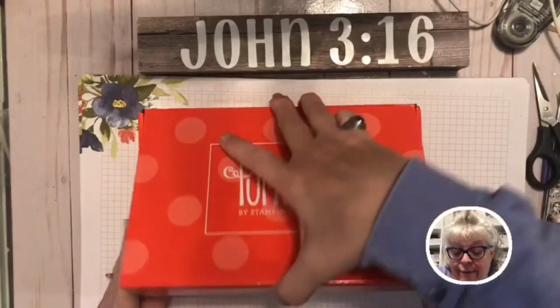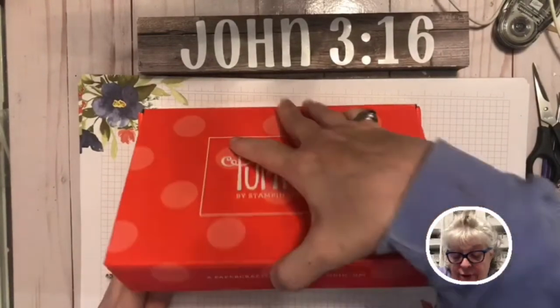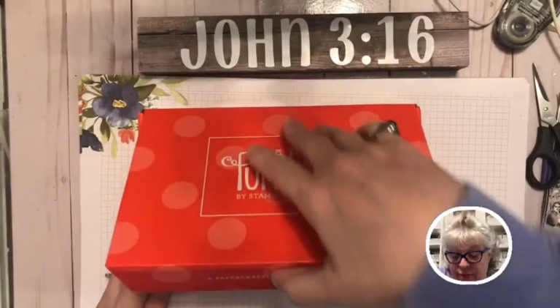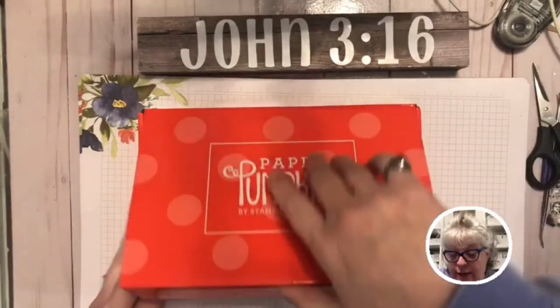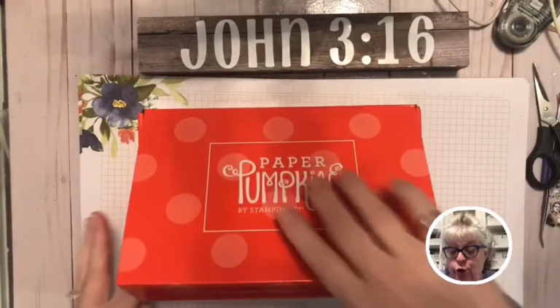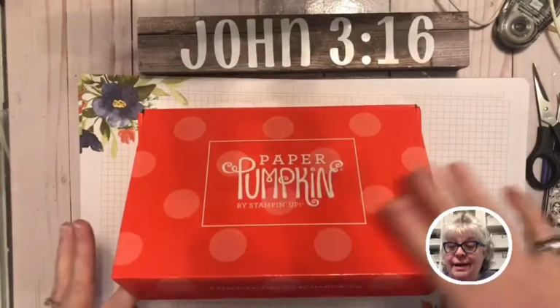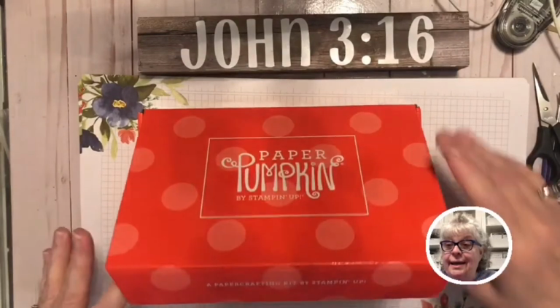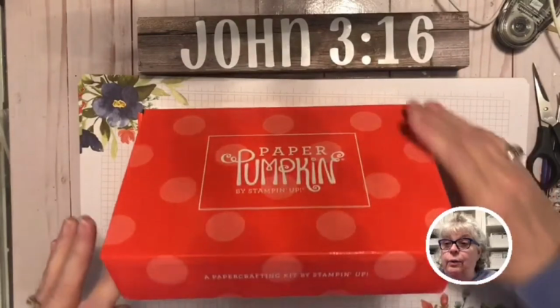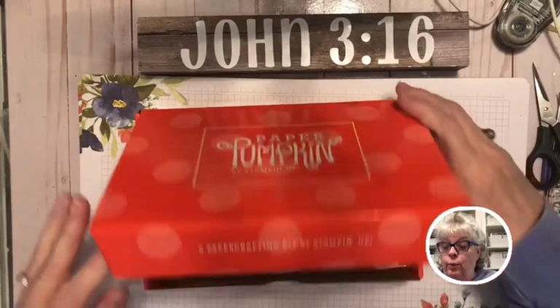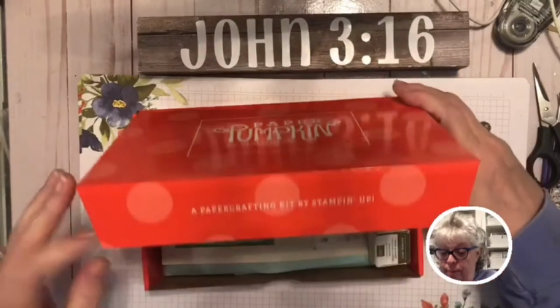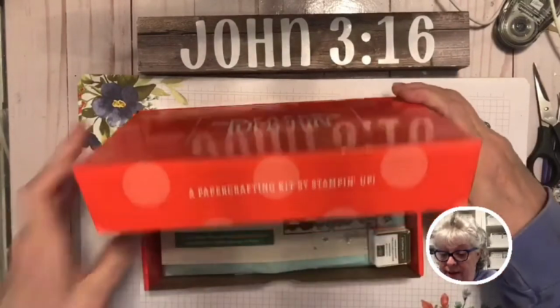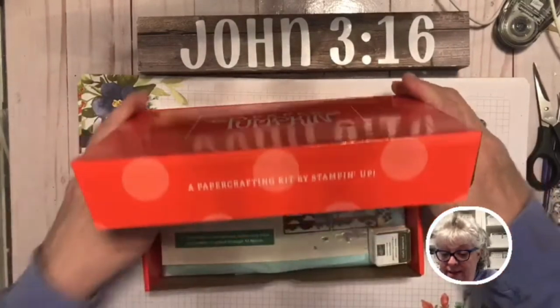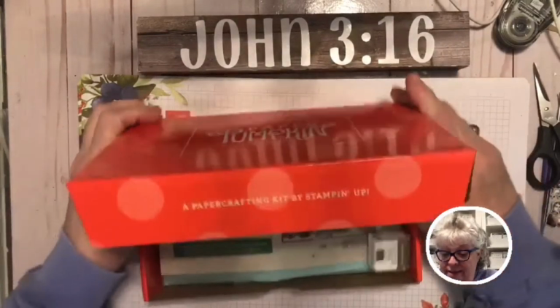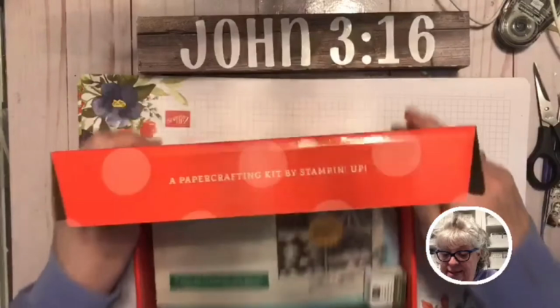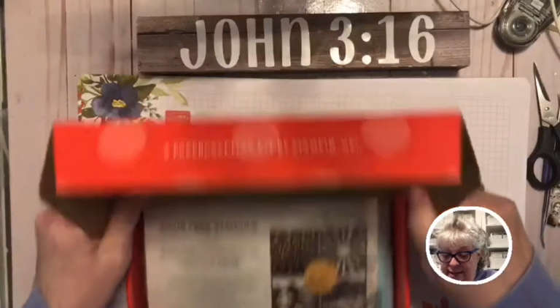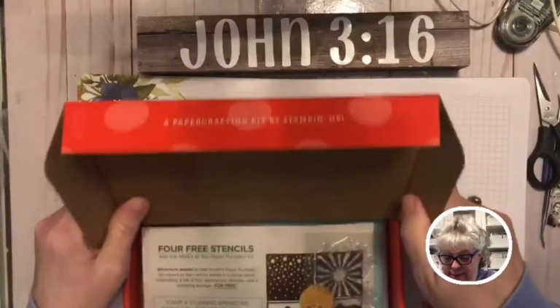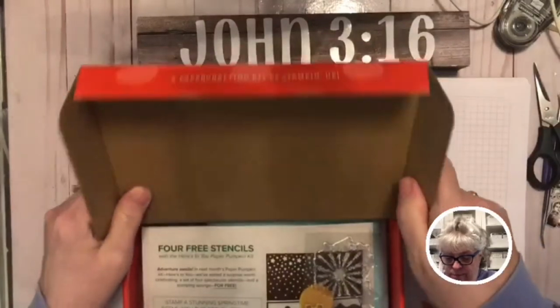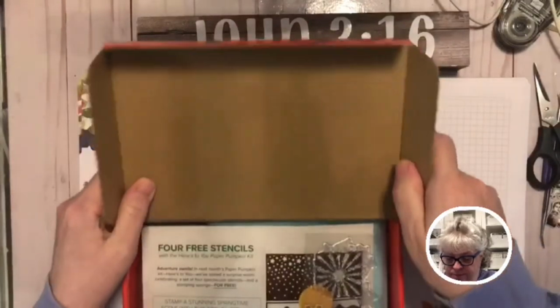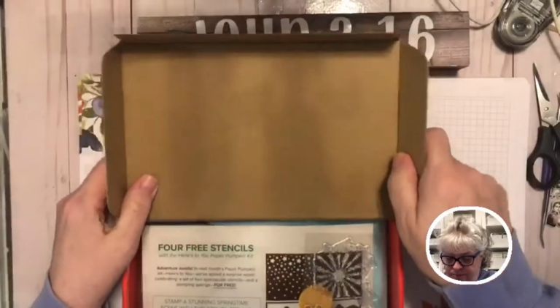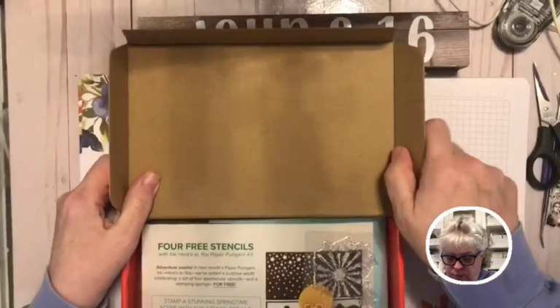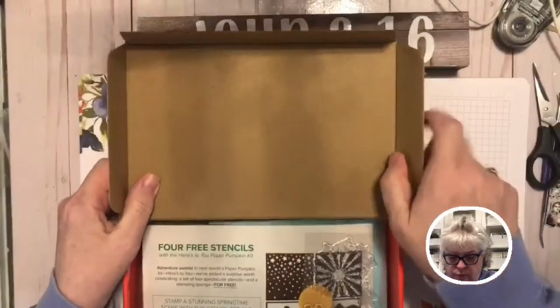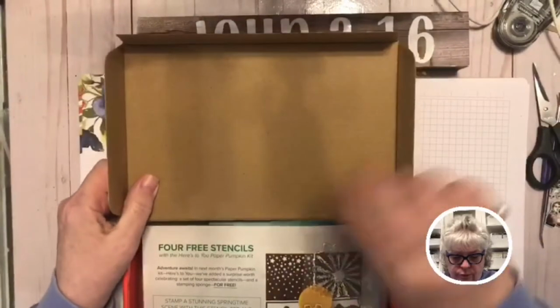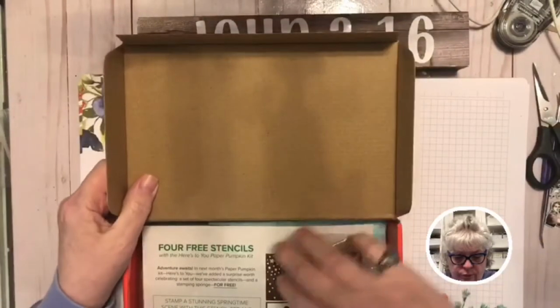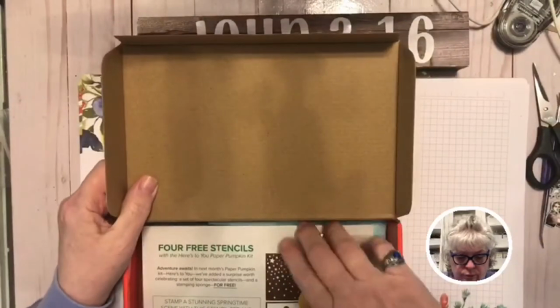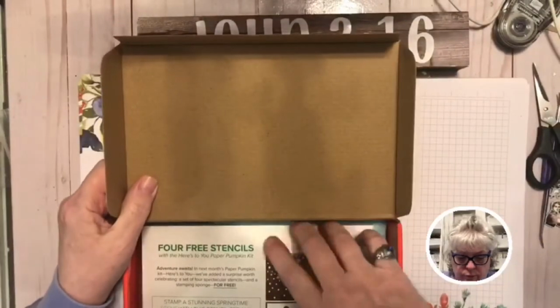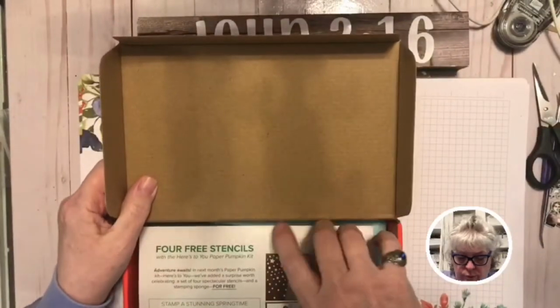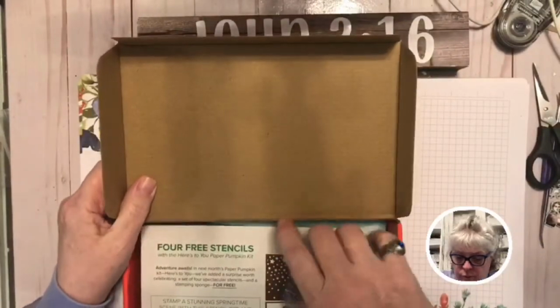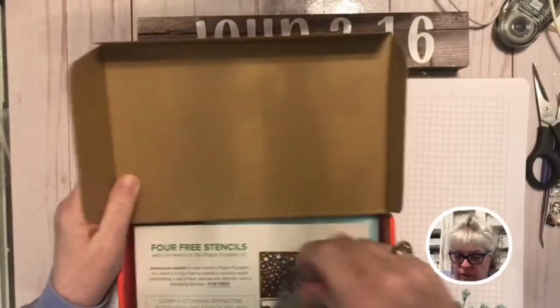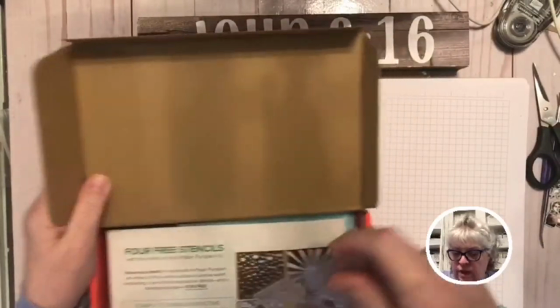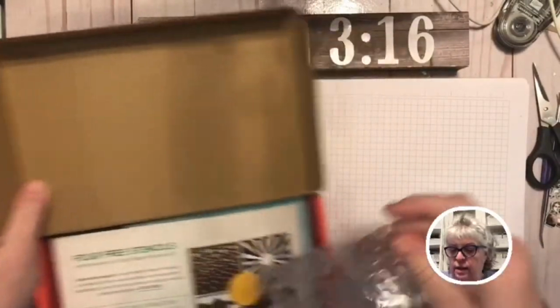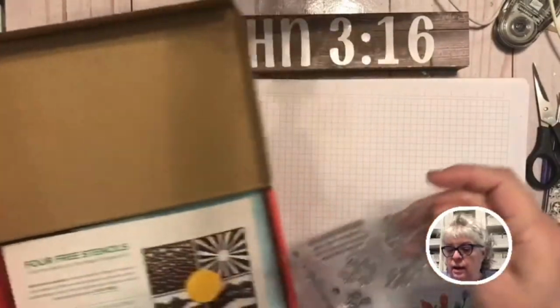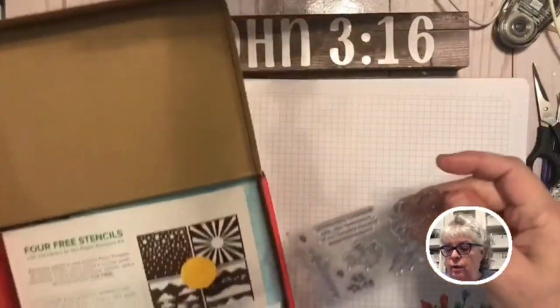Everything you need will be in this kit.